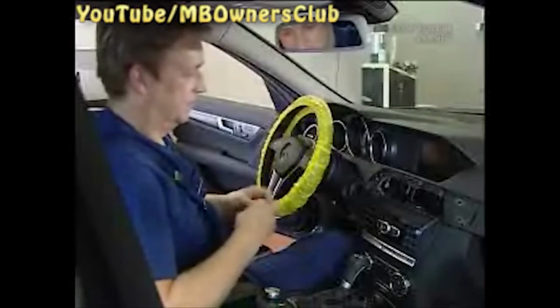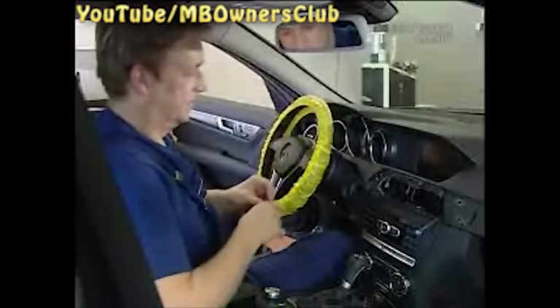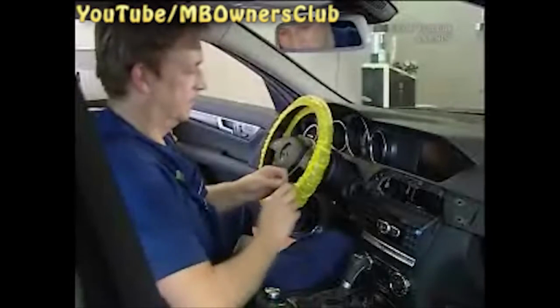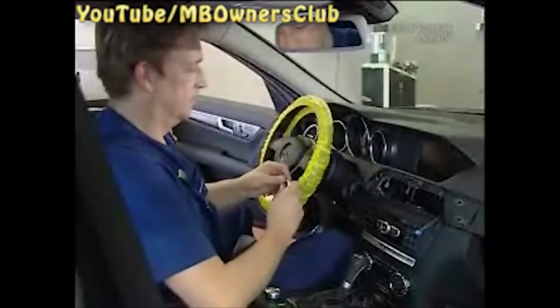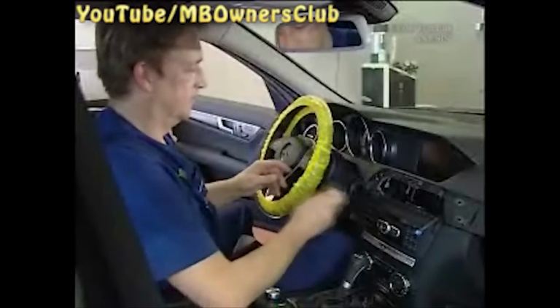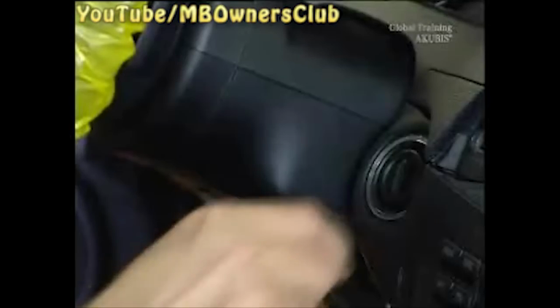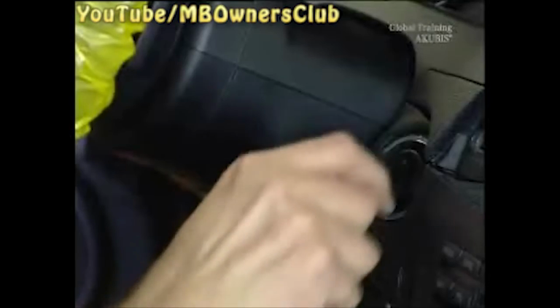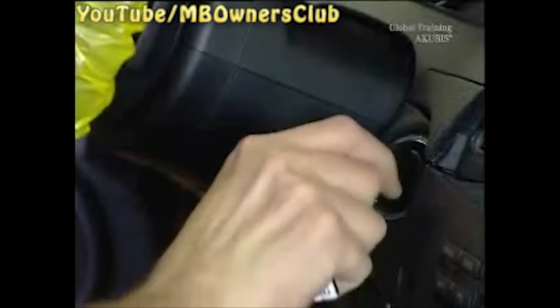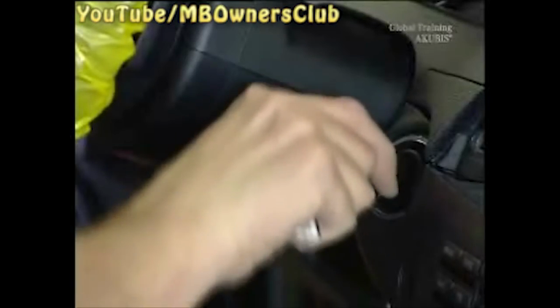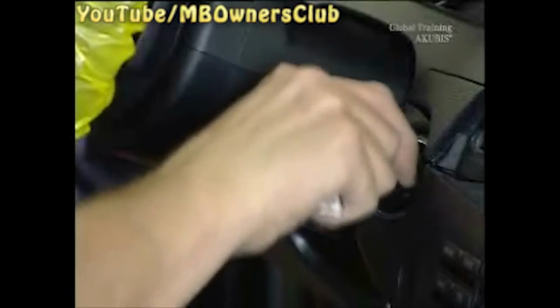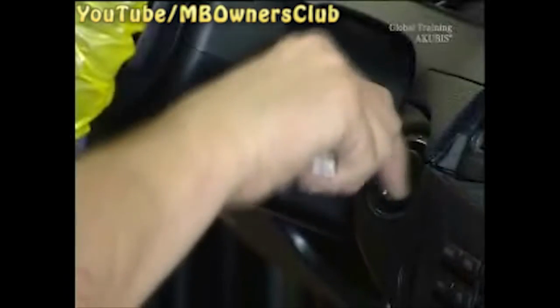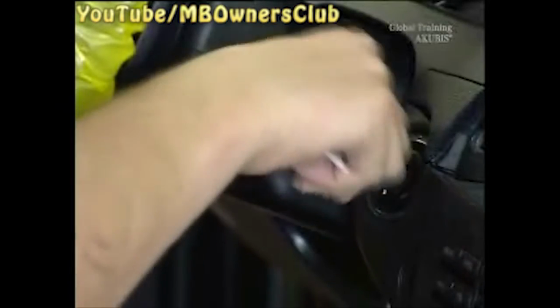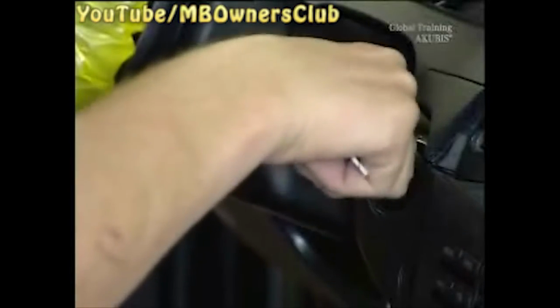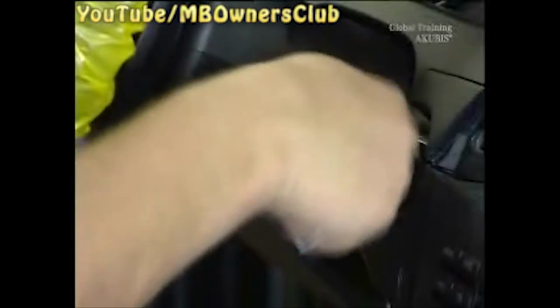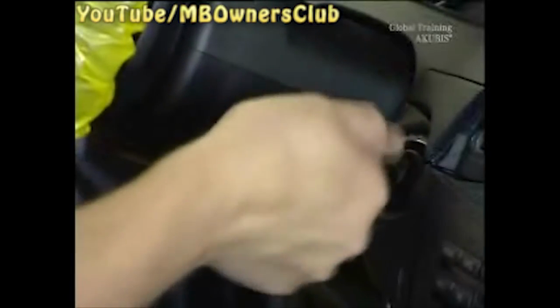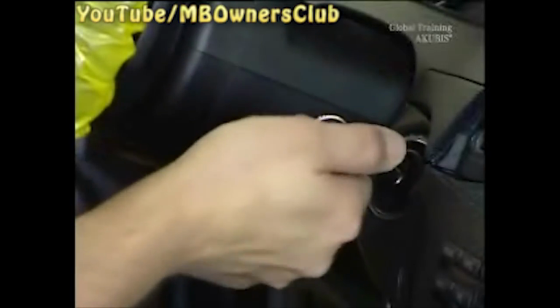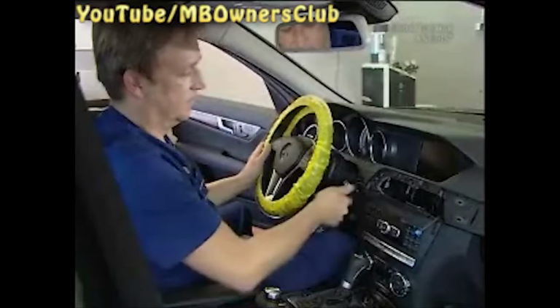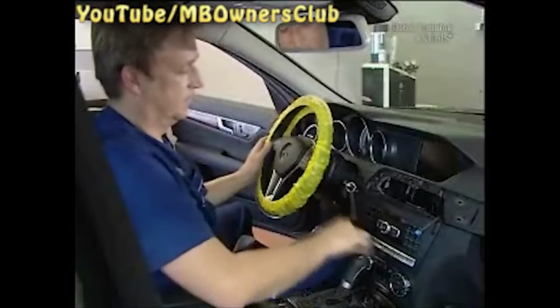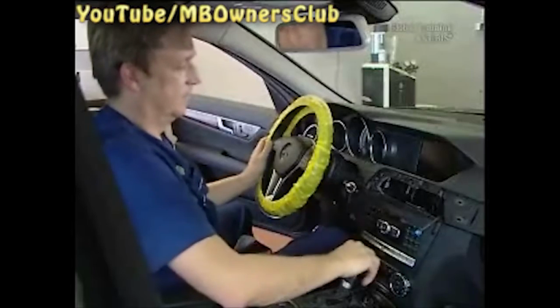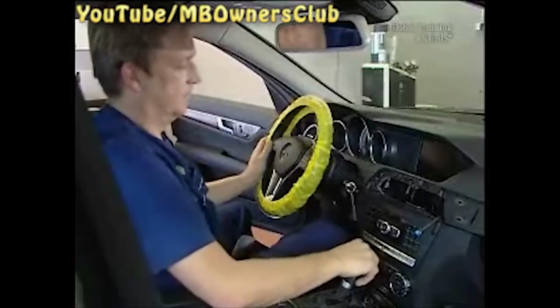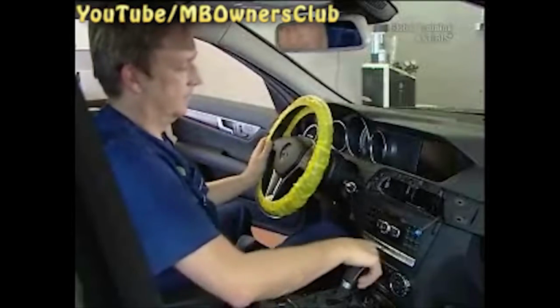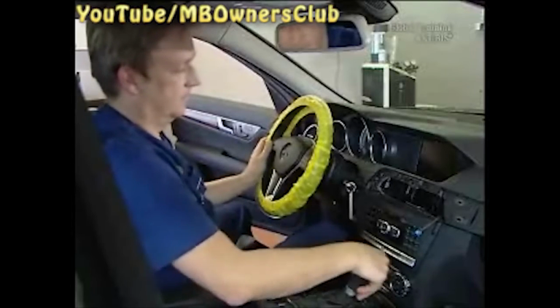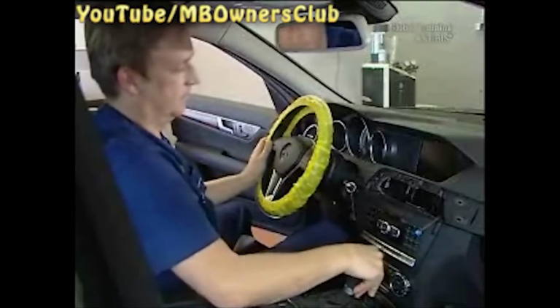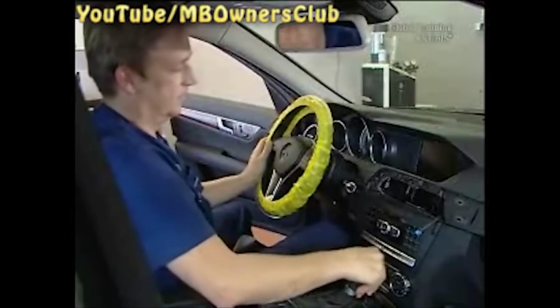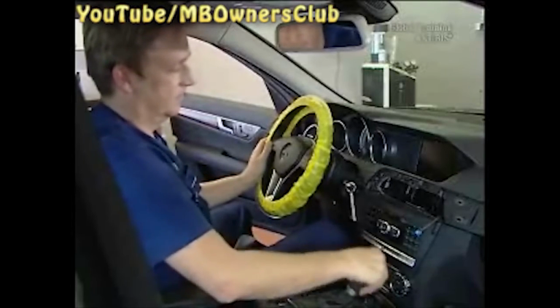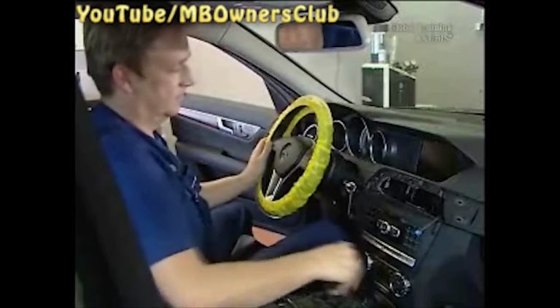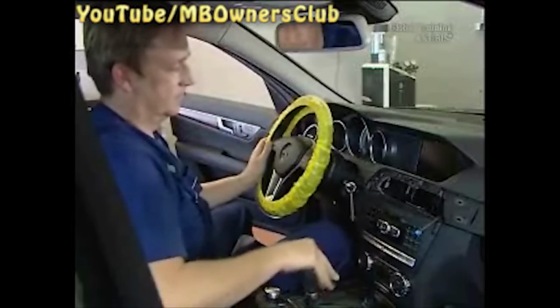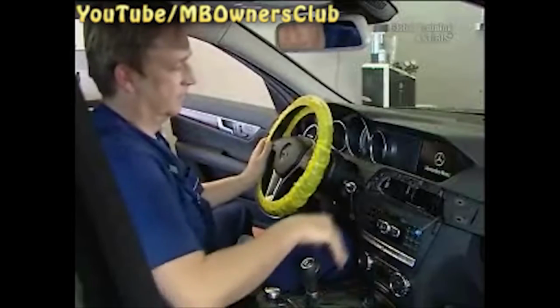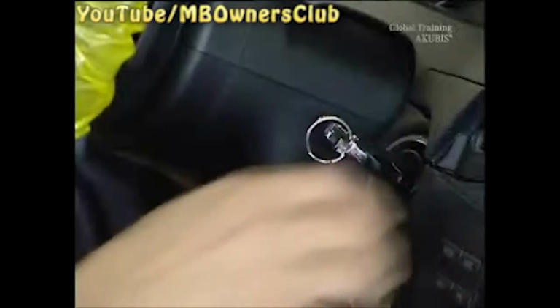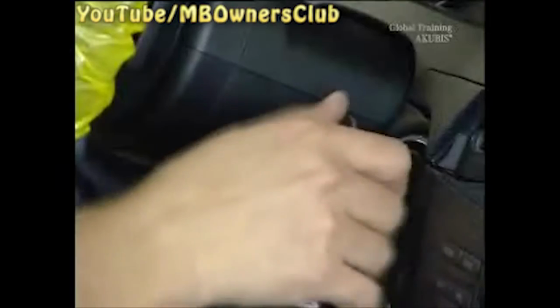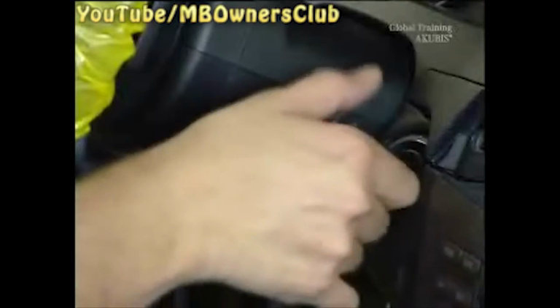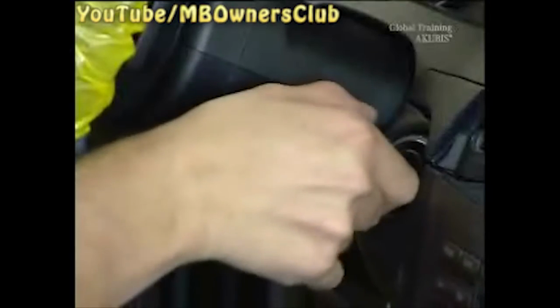Then switch on the ignition and move the gear lever to D. Then turn the ignition off again.